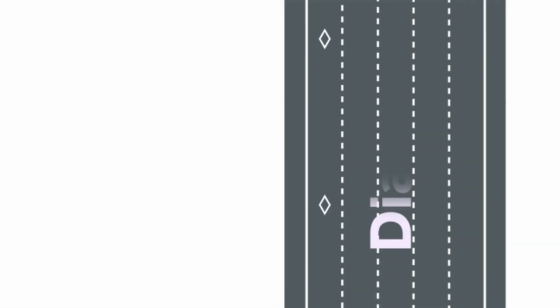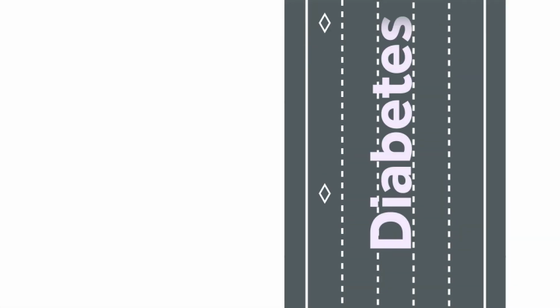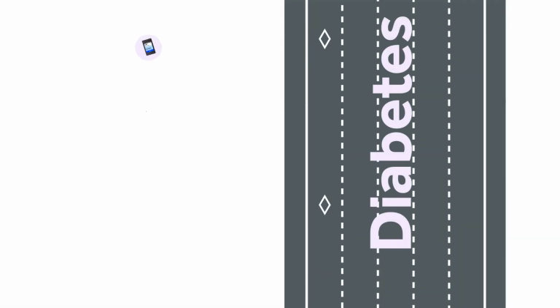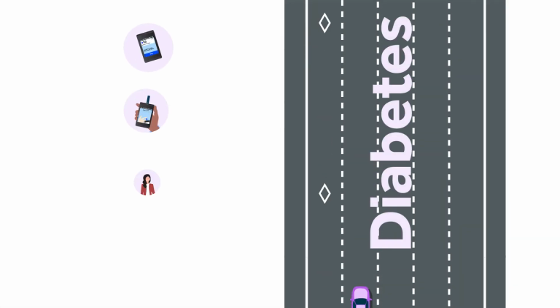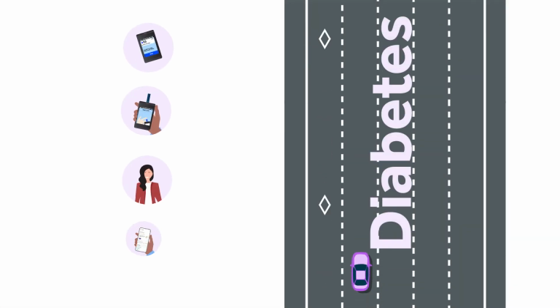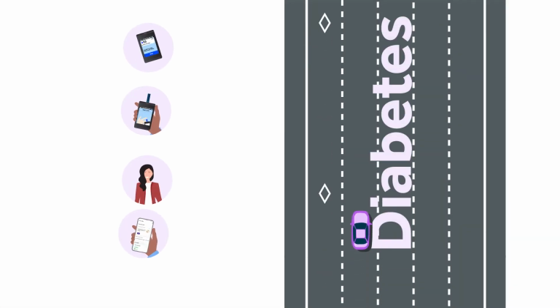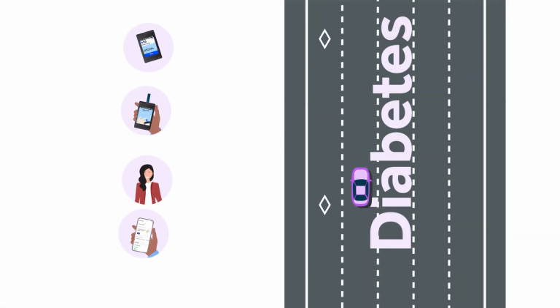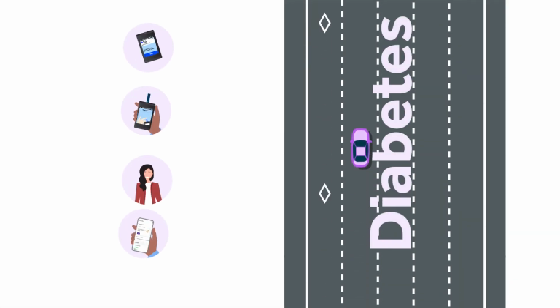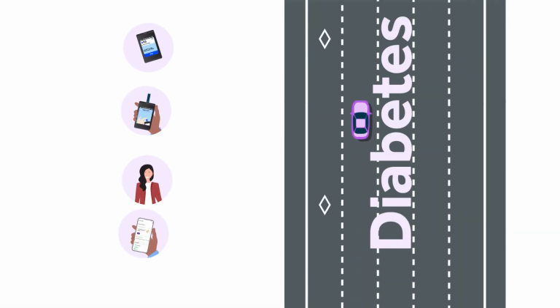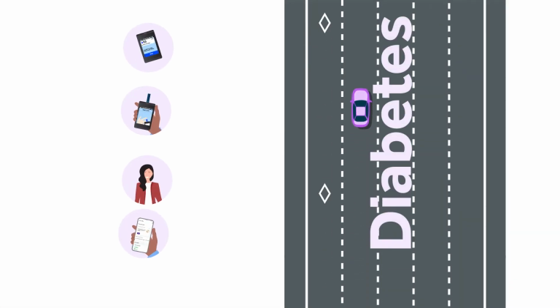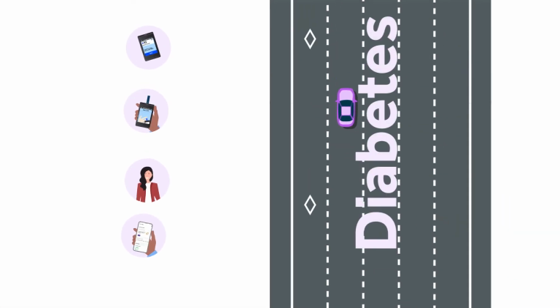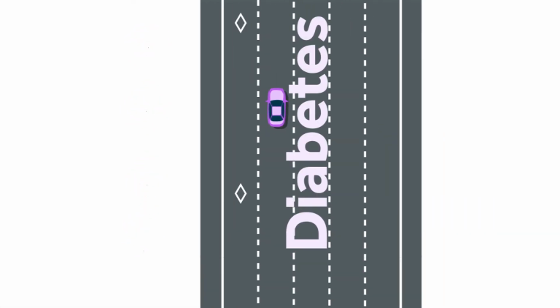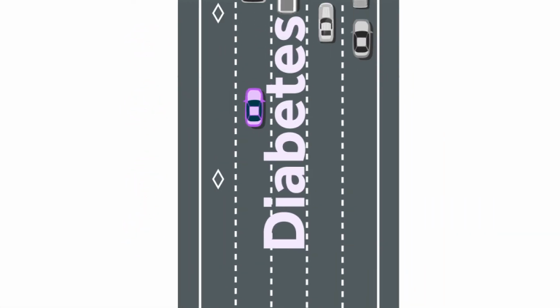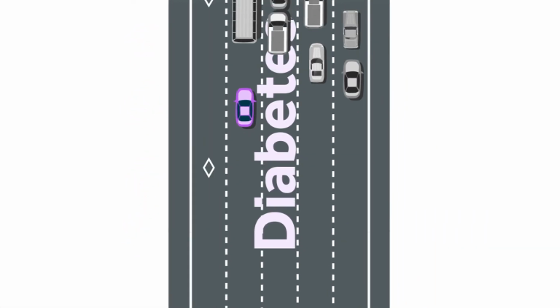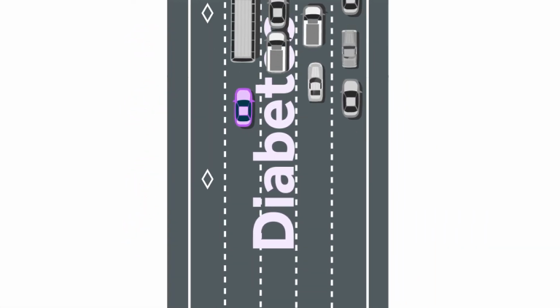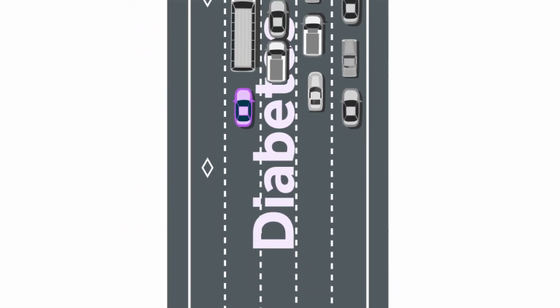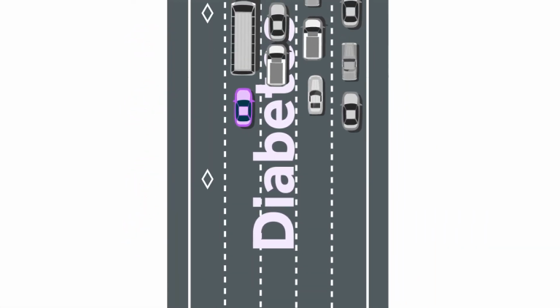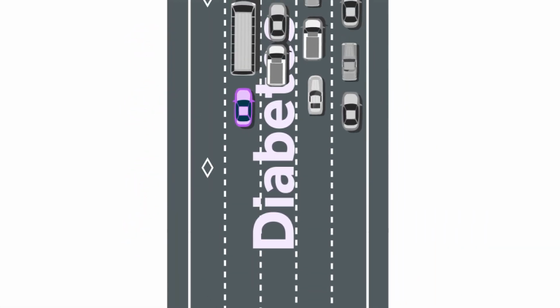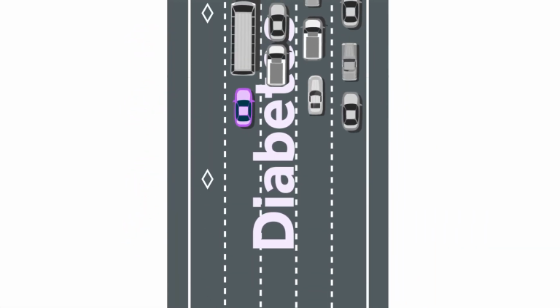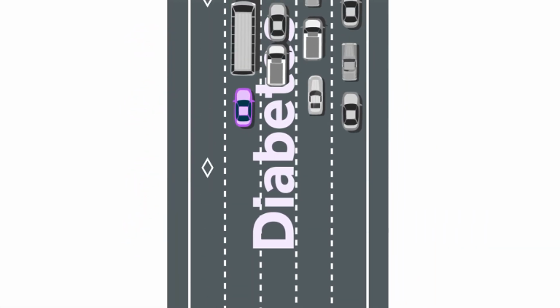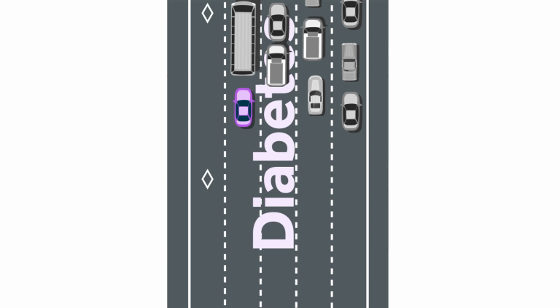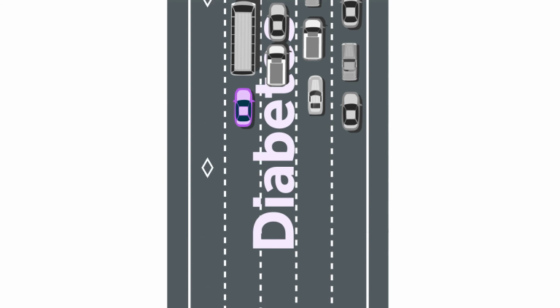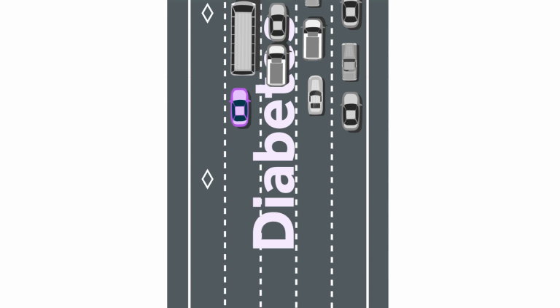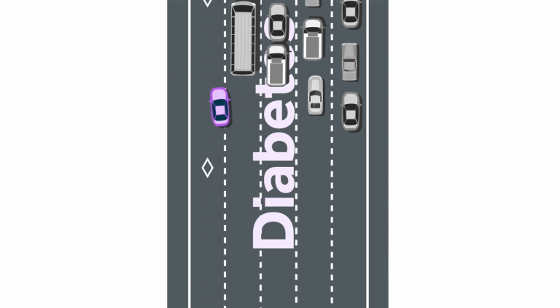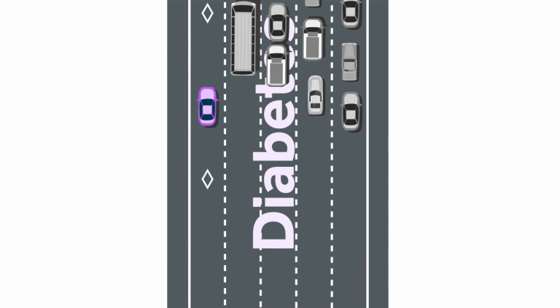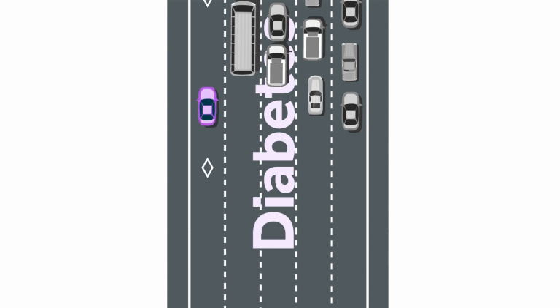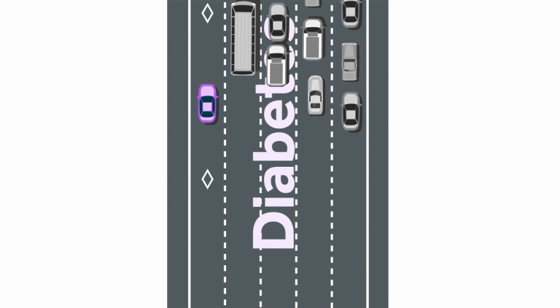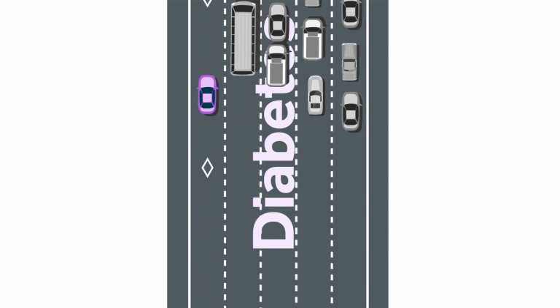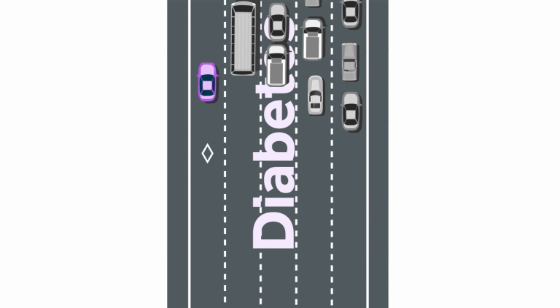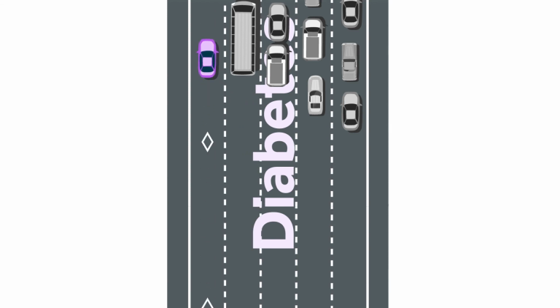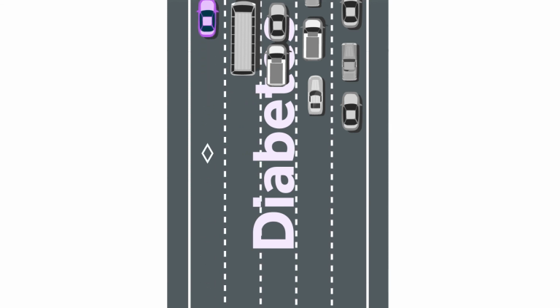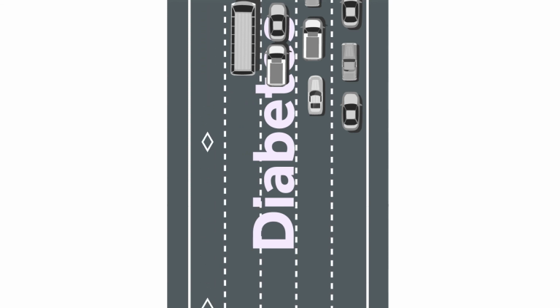Completing these steps today will move you miles ahead on the journey to better health. So take the wheel and put the pedal to the metal.